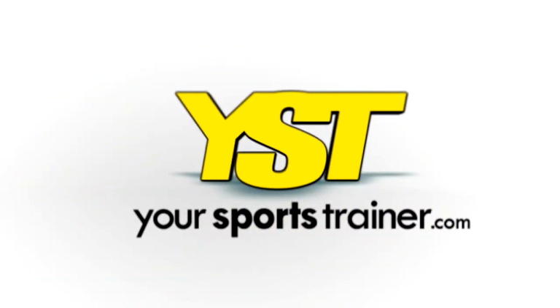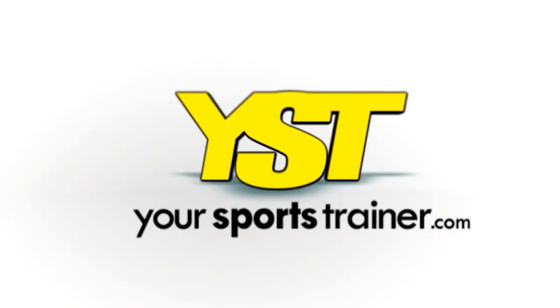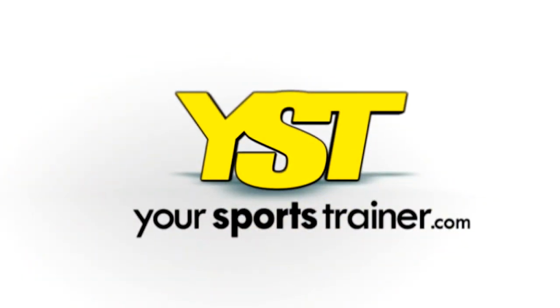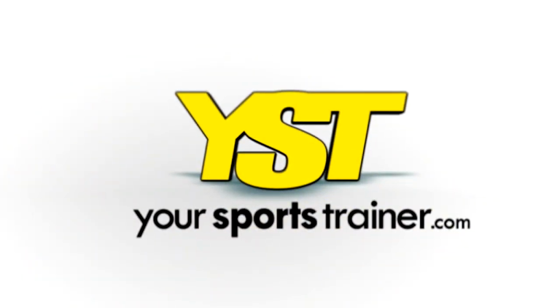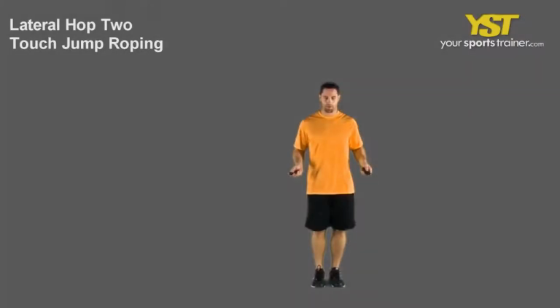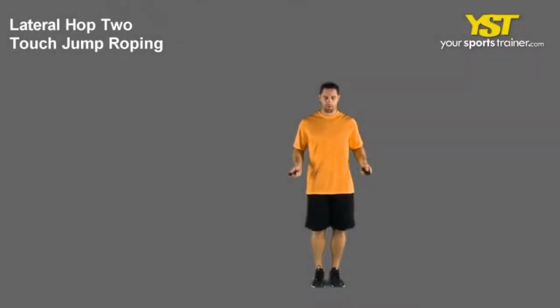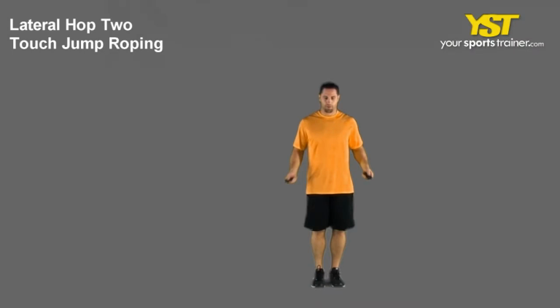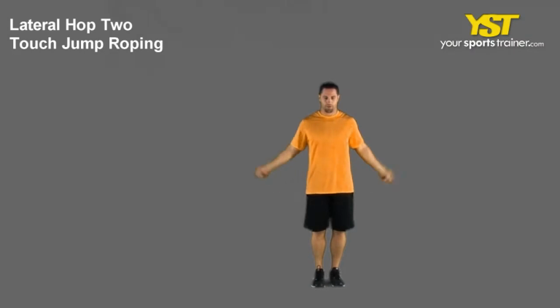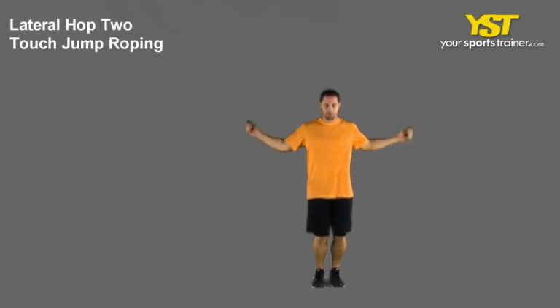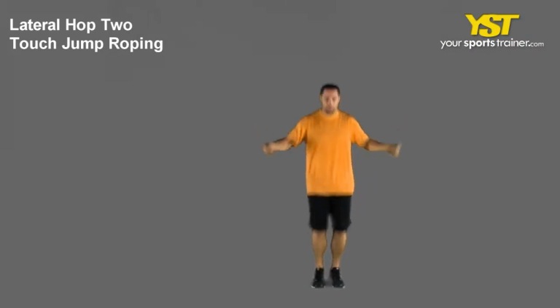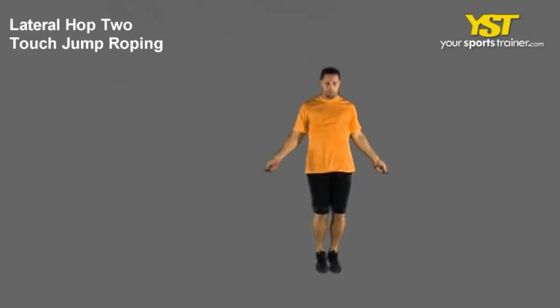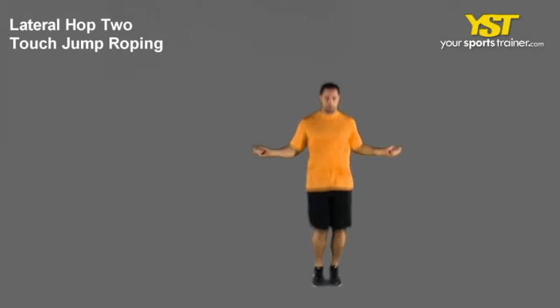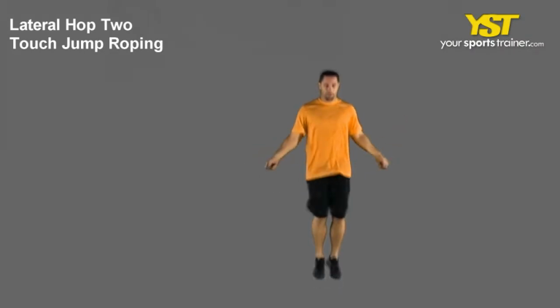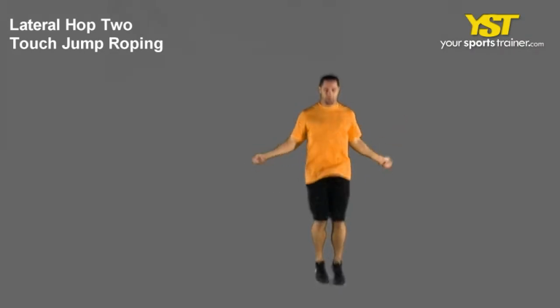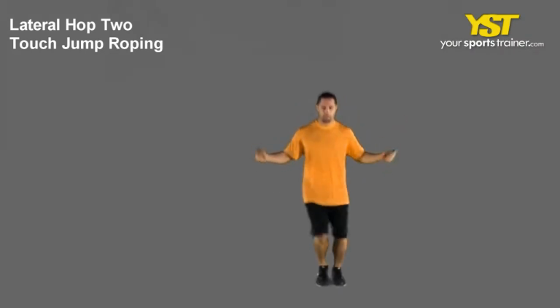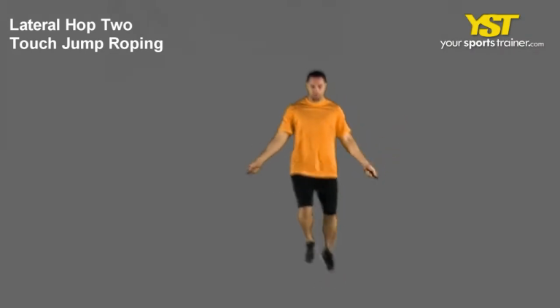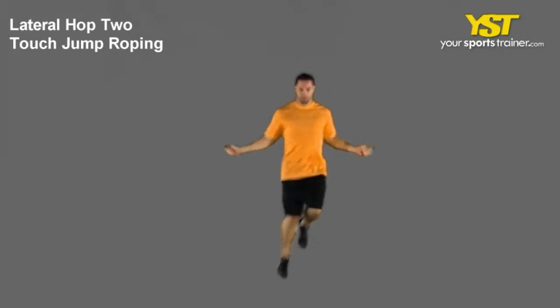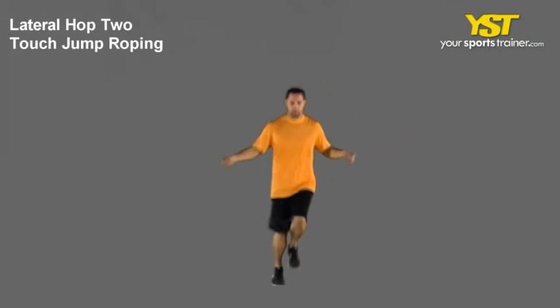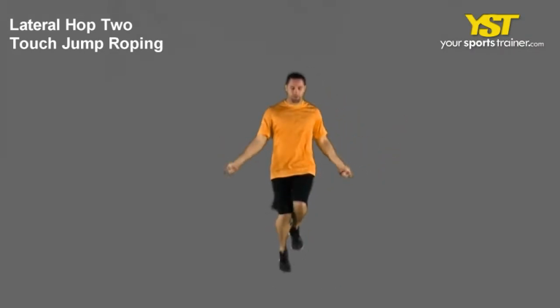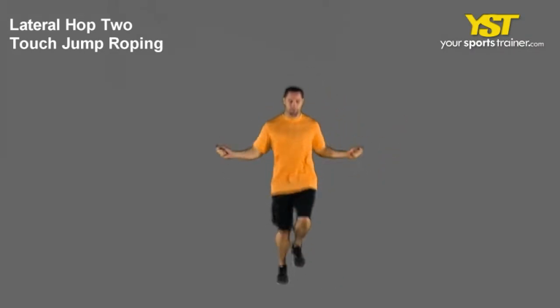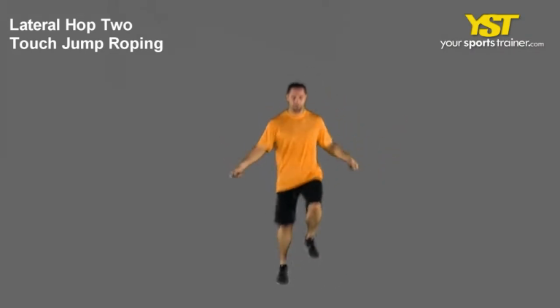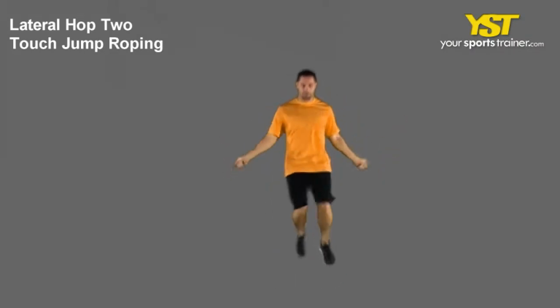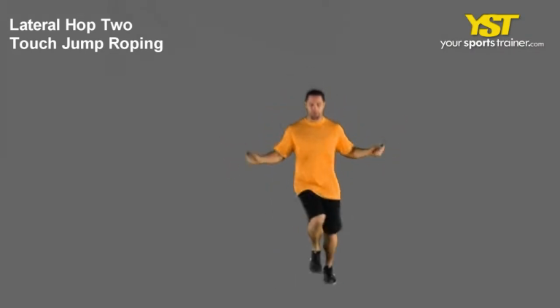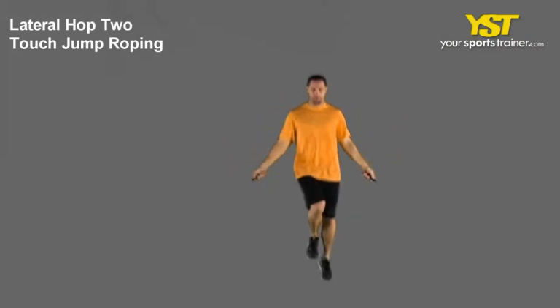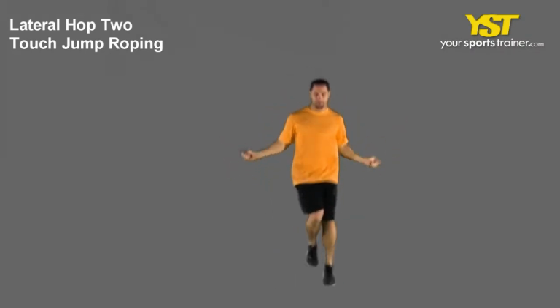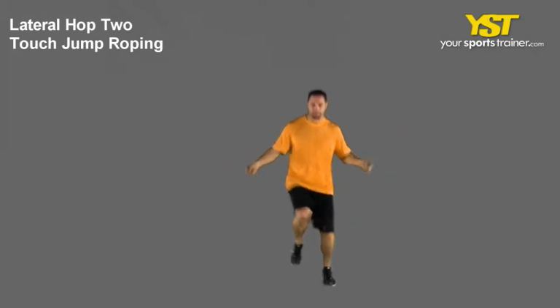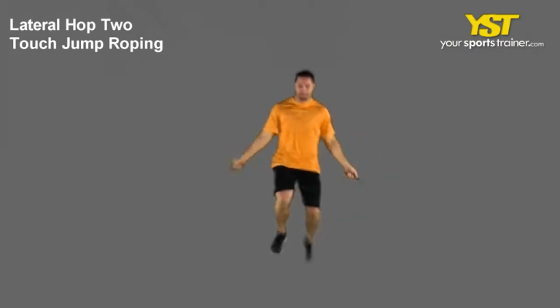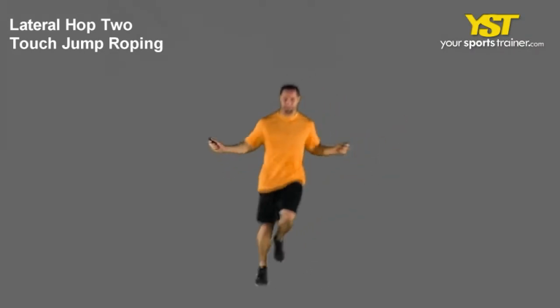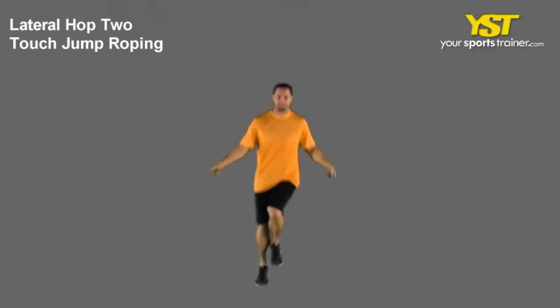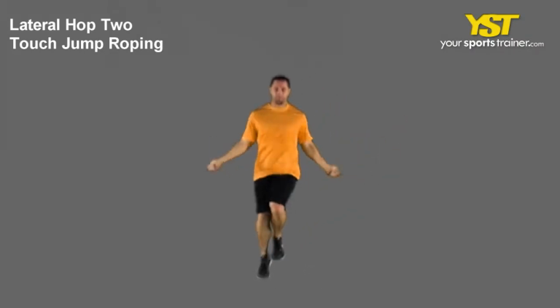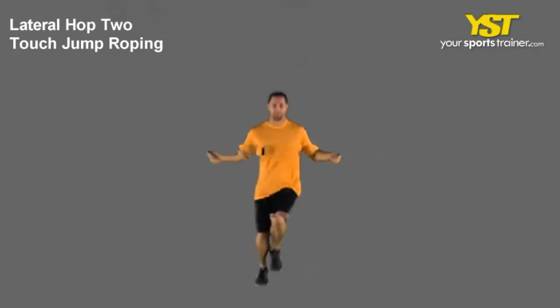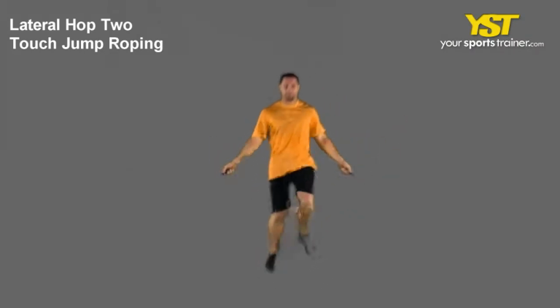This video clip shows how to do the side shuffle 5 and back jump roping exercise.